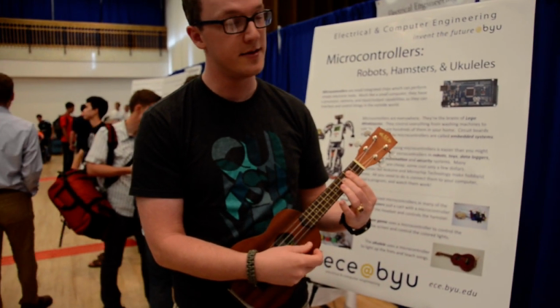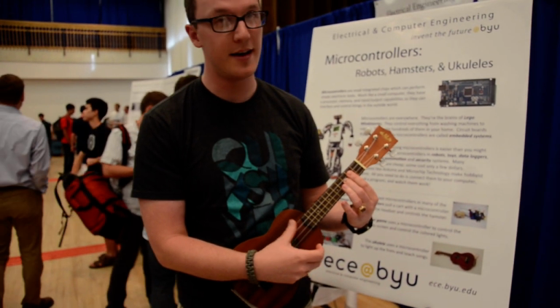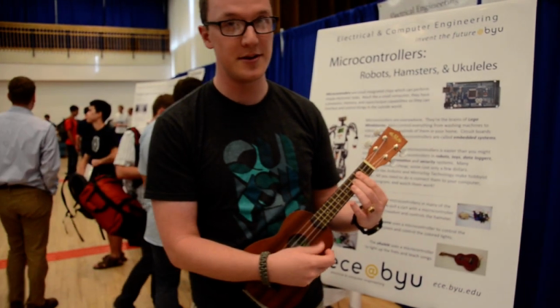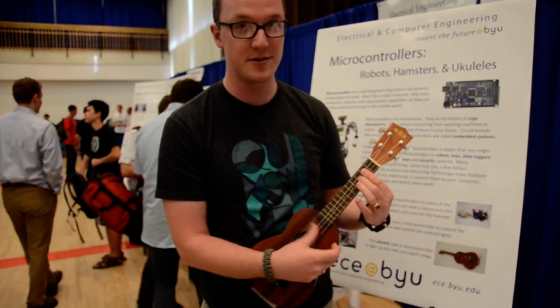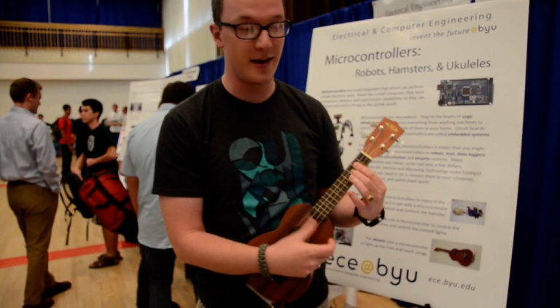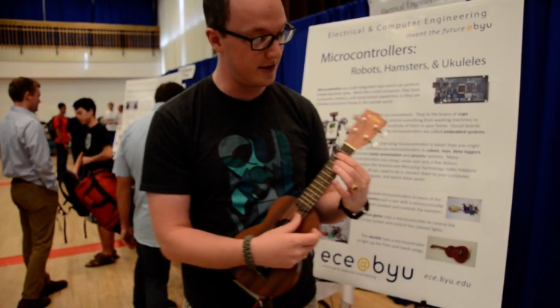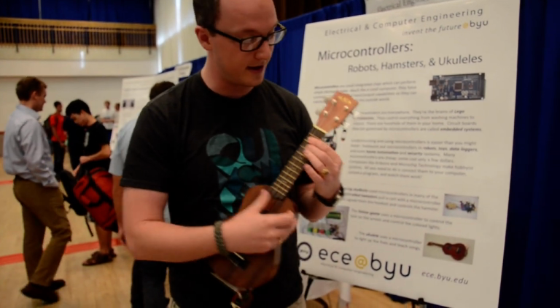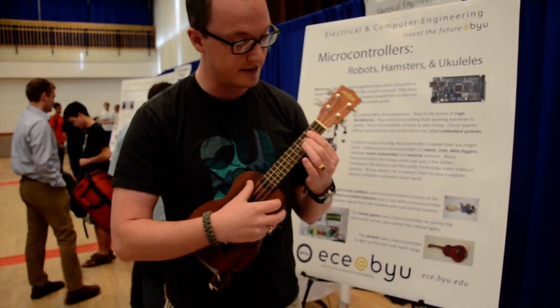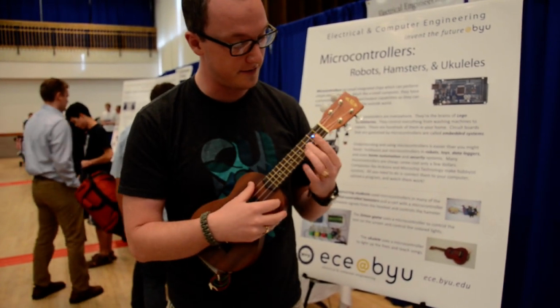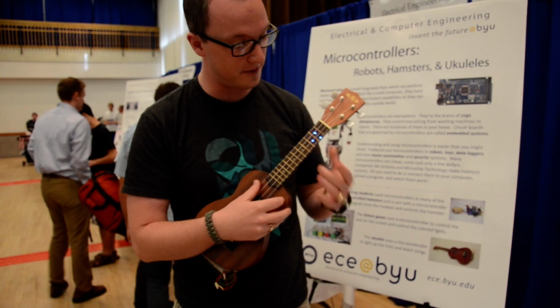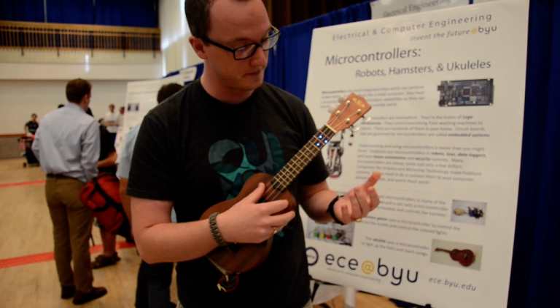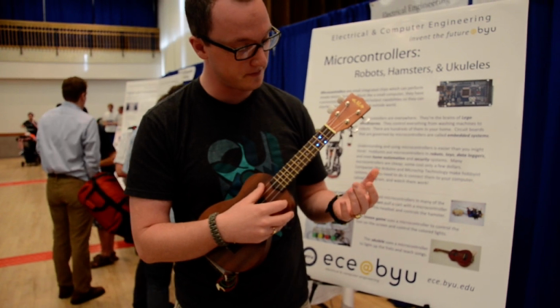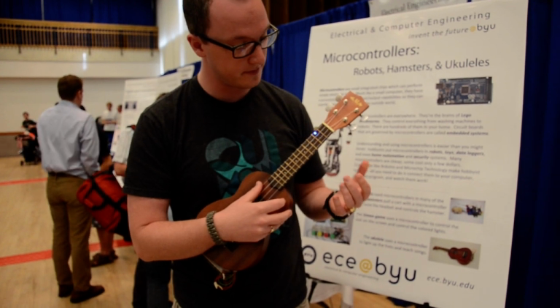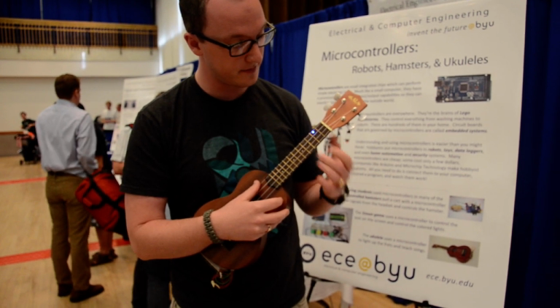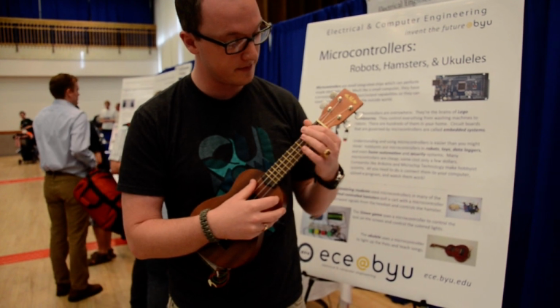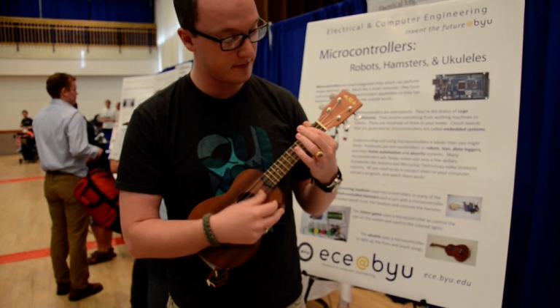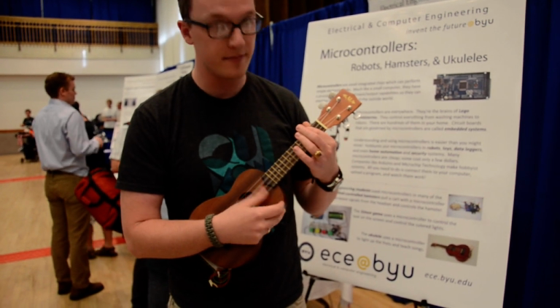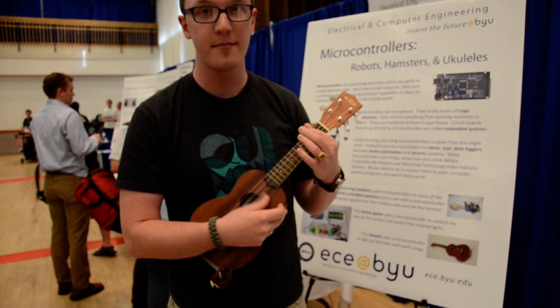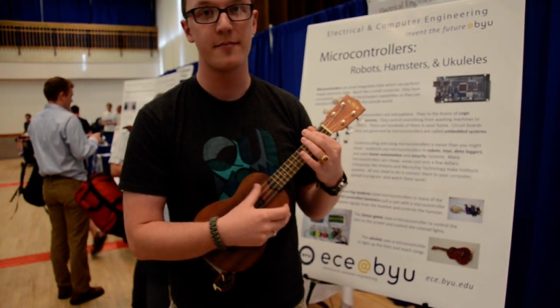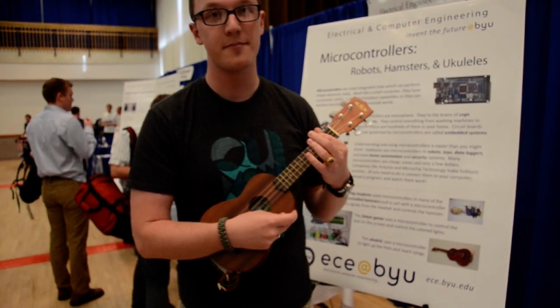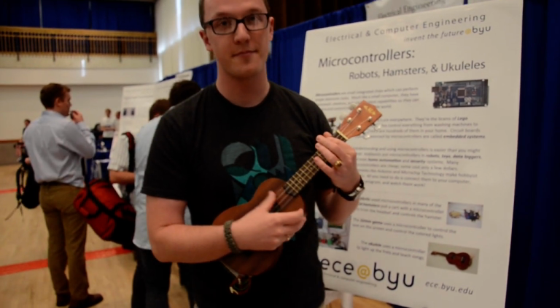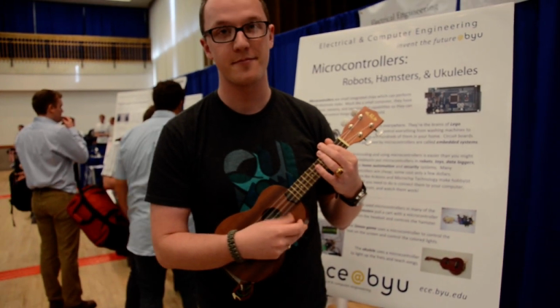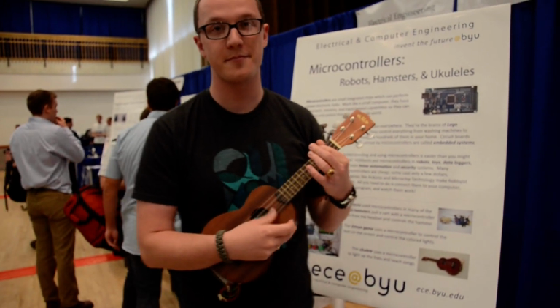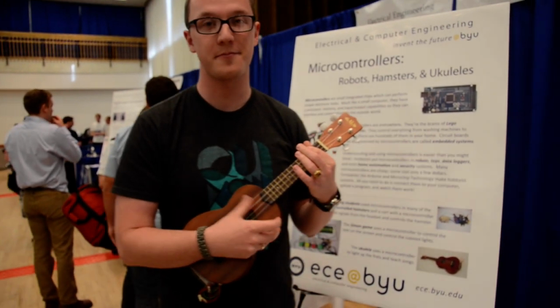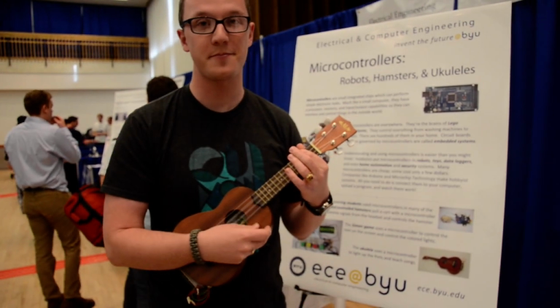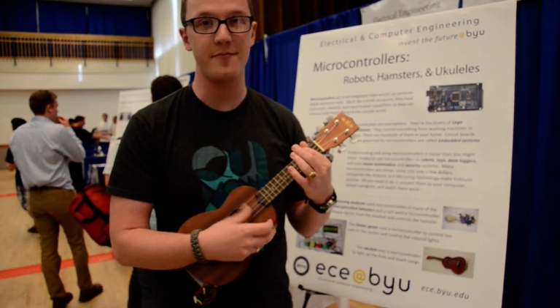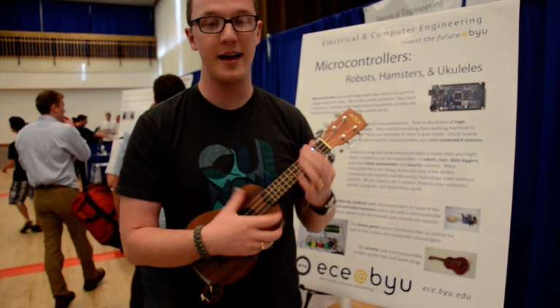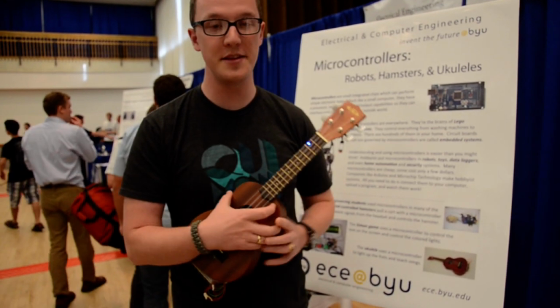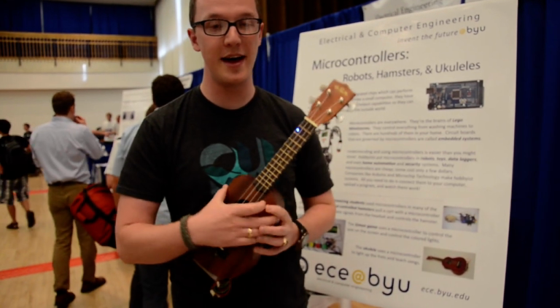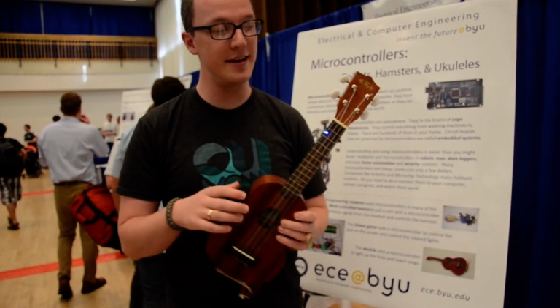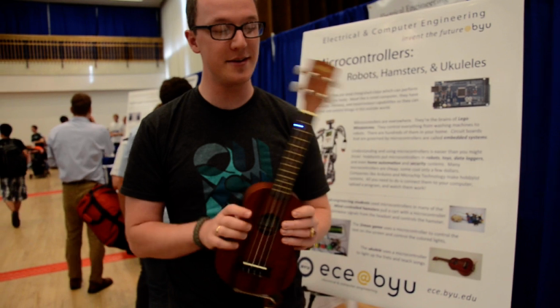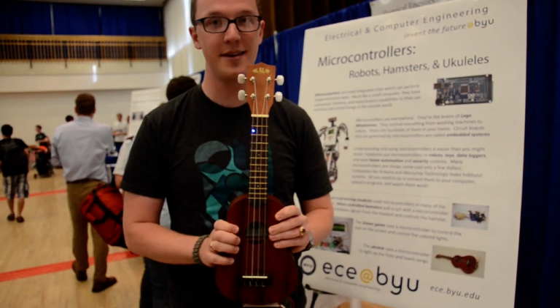All you have to do is just follow along. A lot of fun. And that's my LED ukulele.